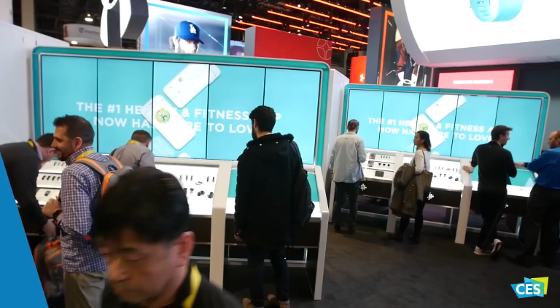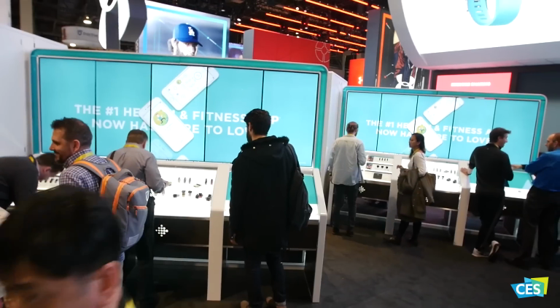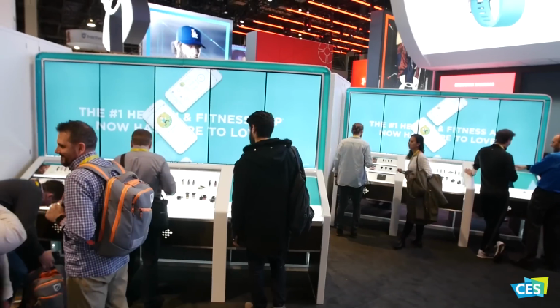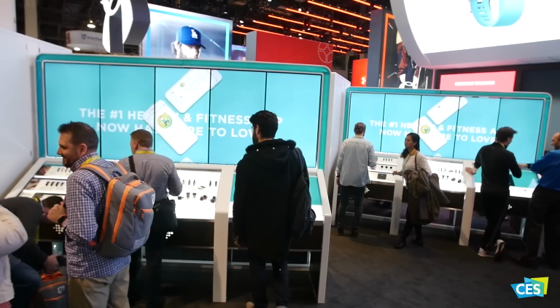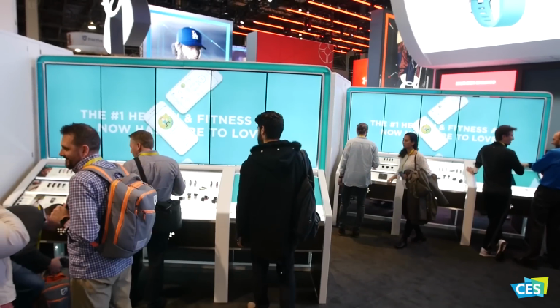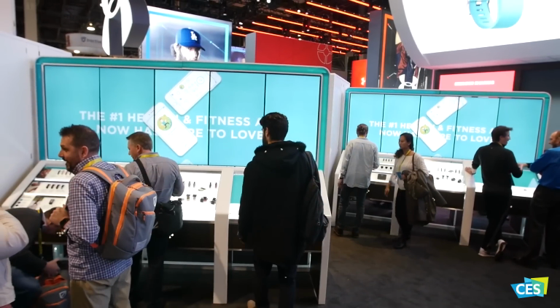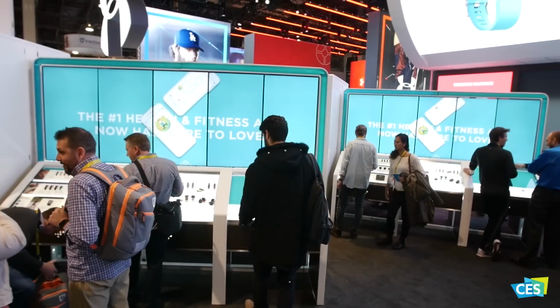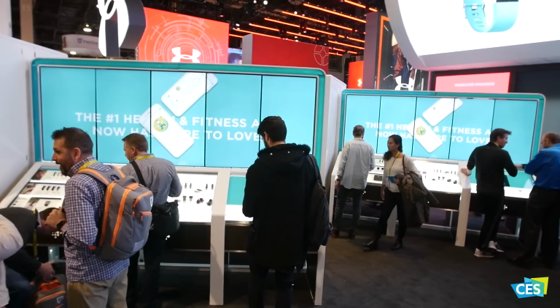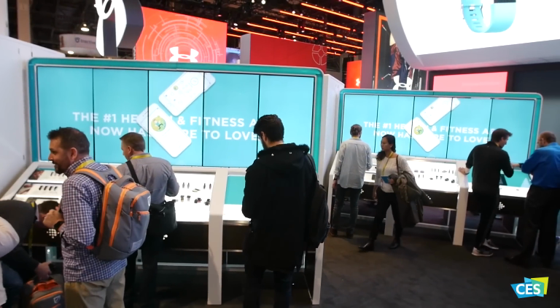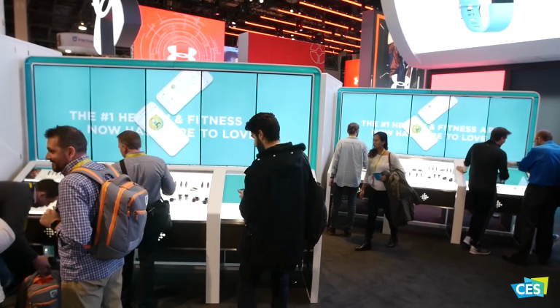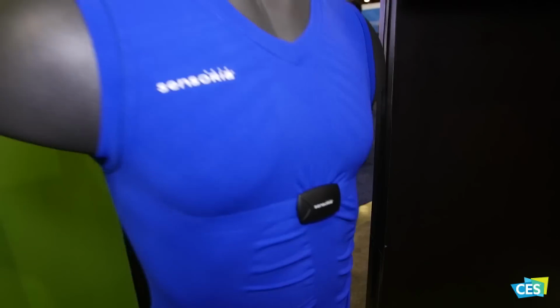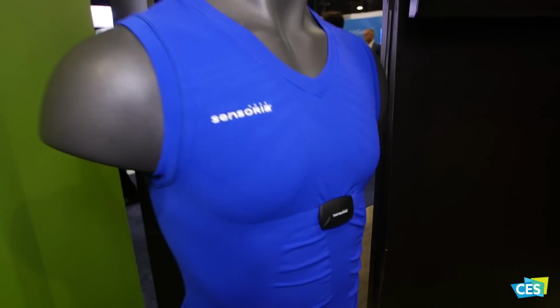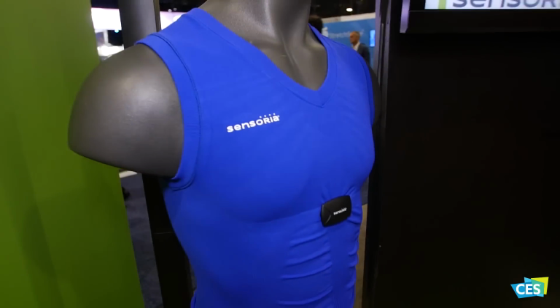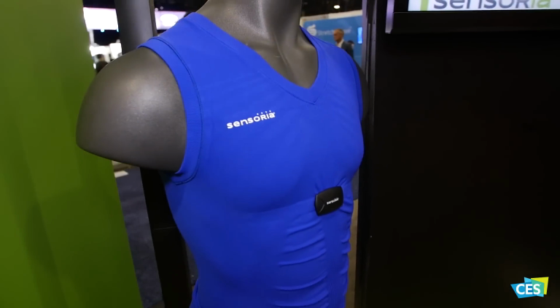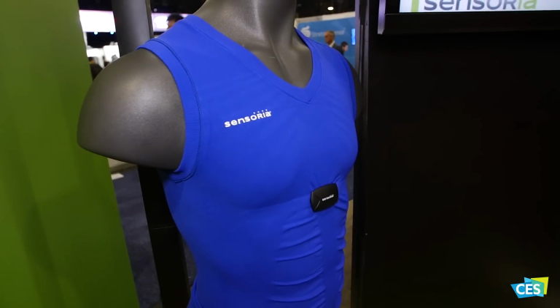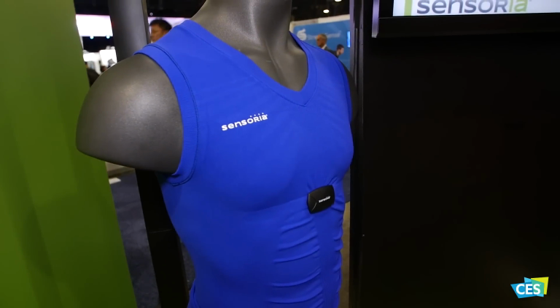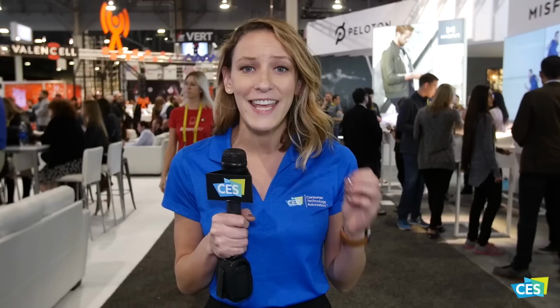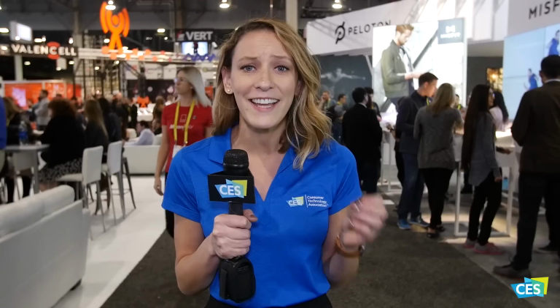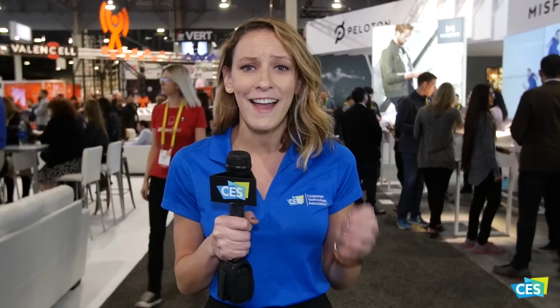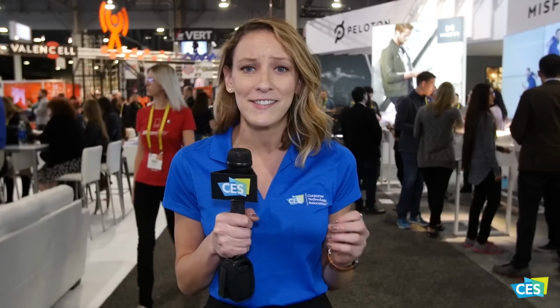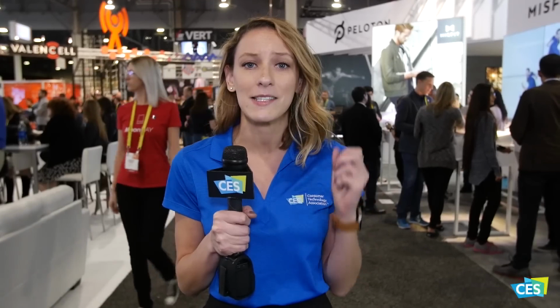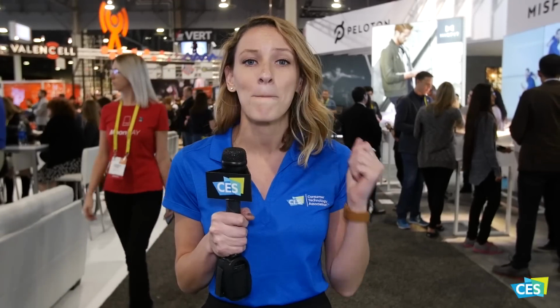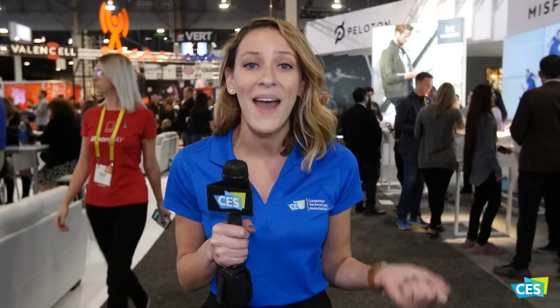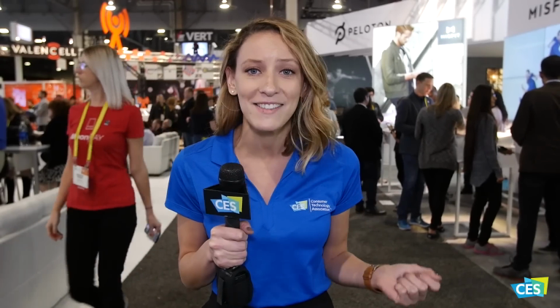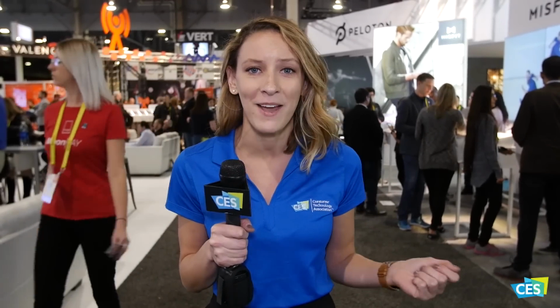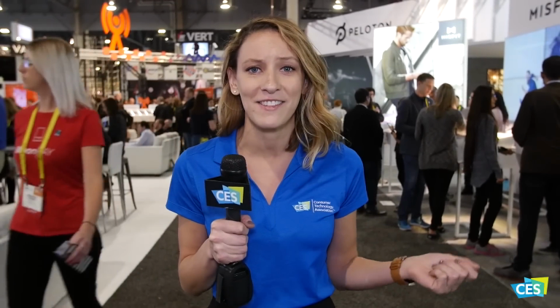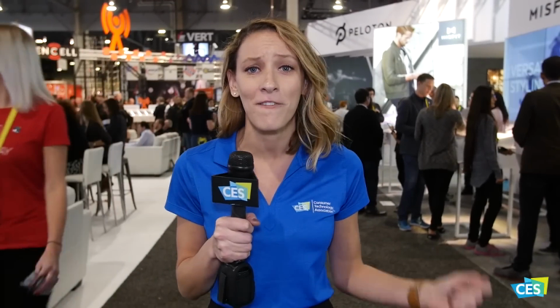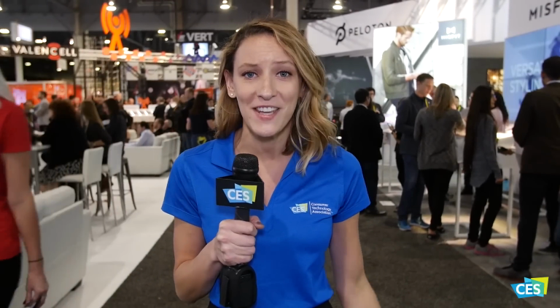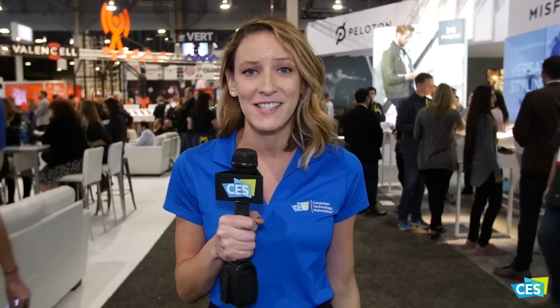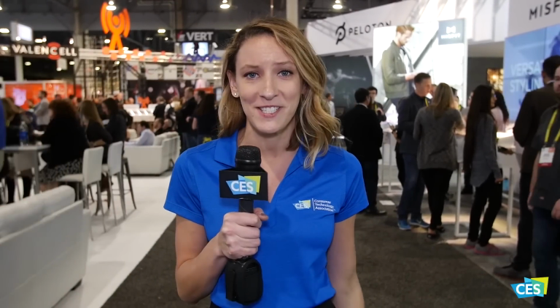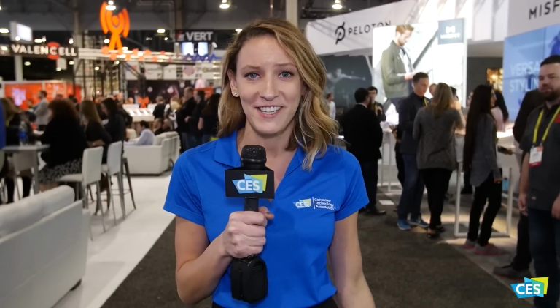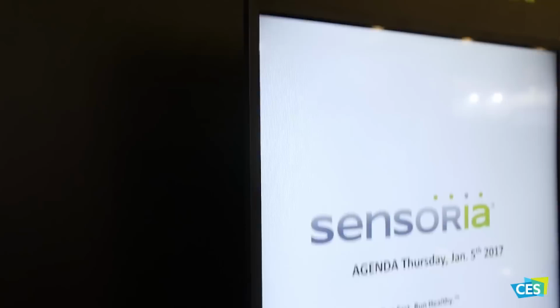From fitness watches to smart clothing, tech allows us to maximize our fitness potential.